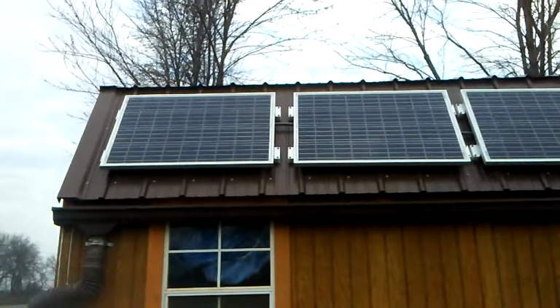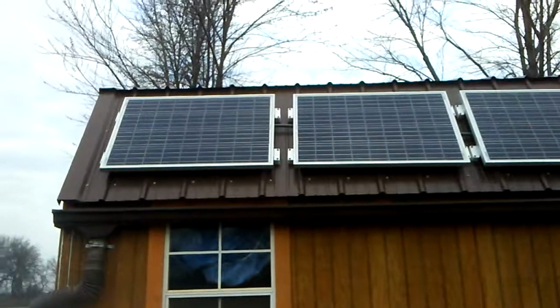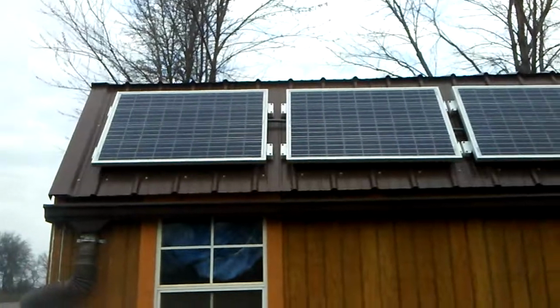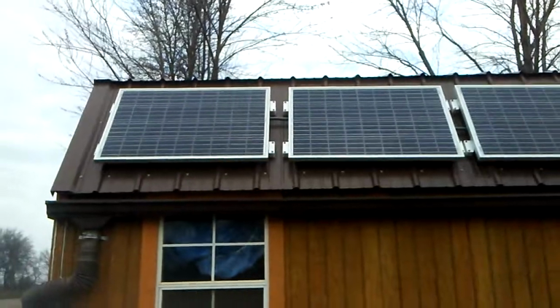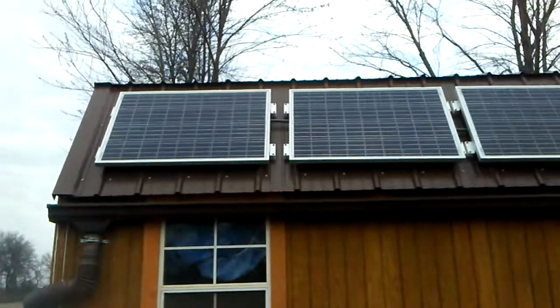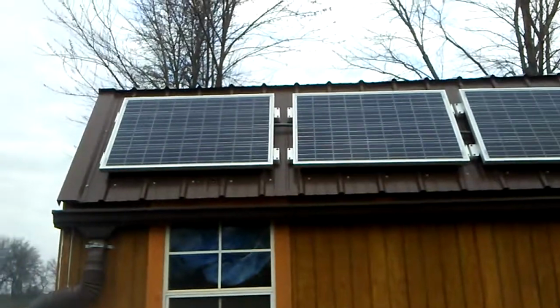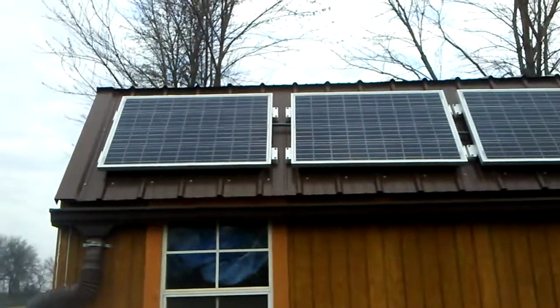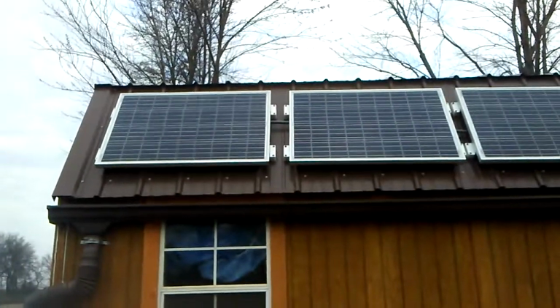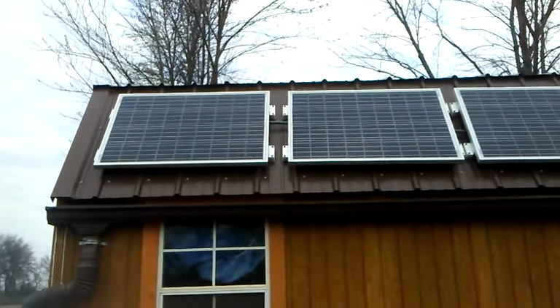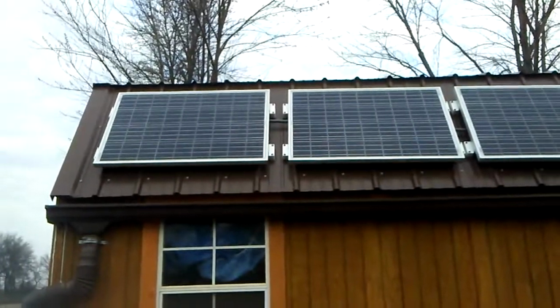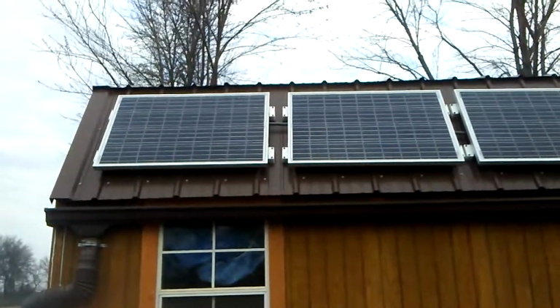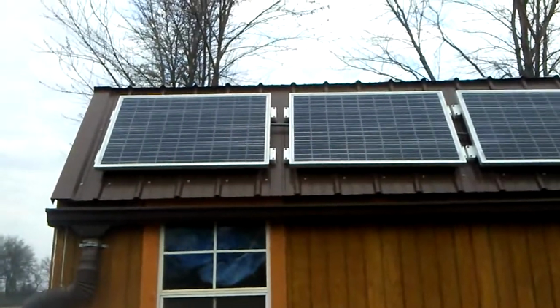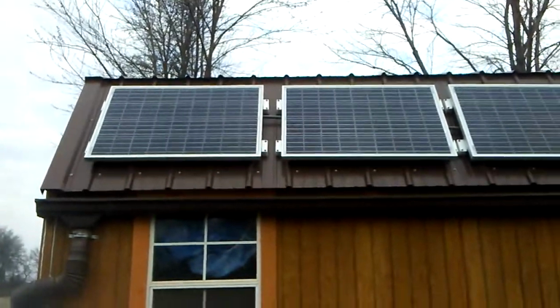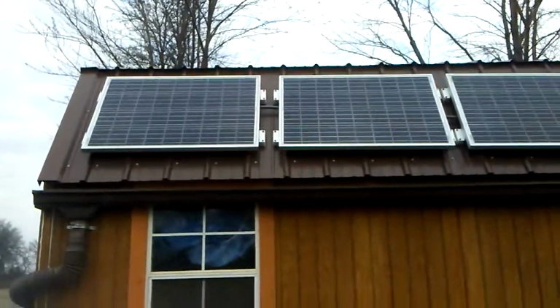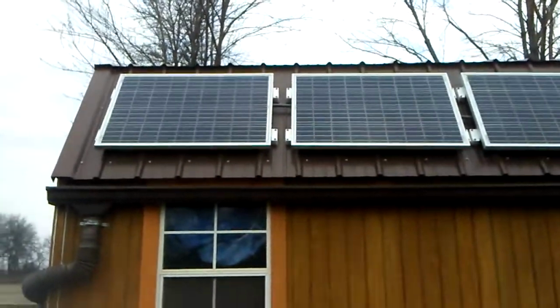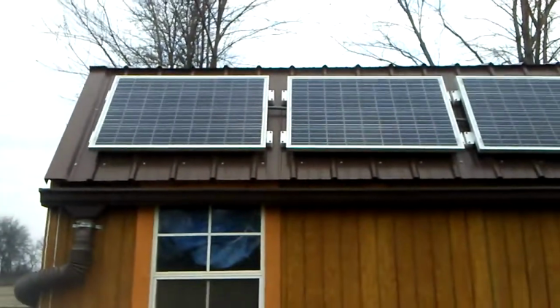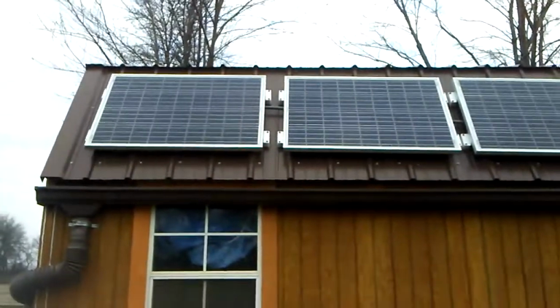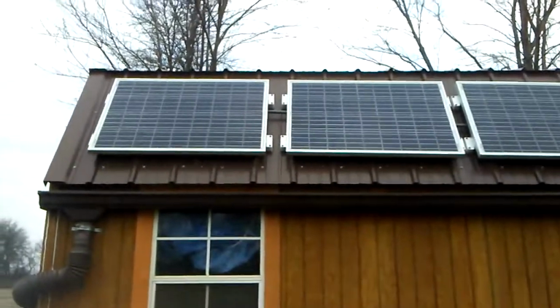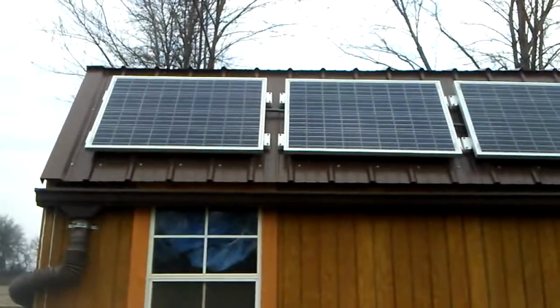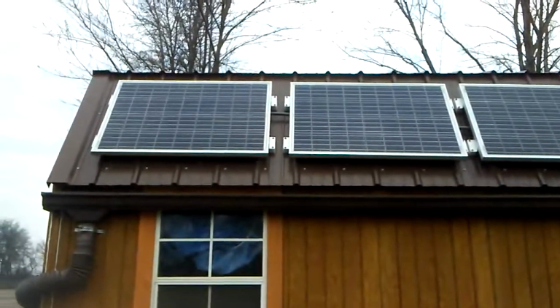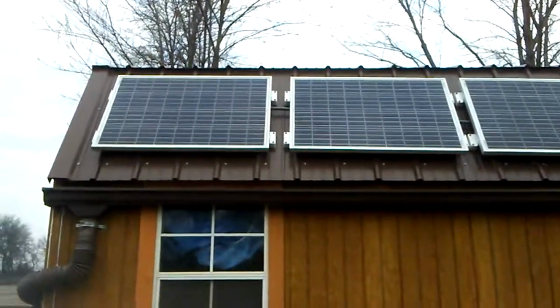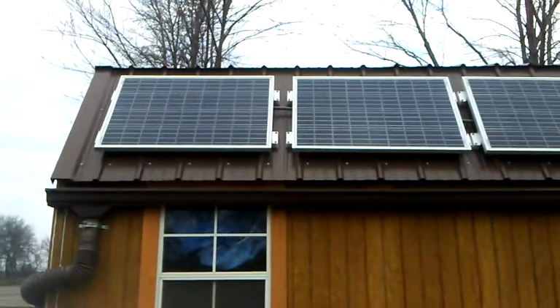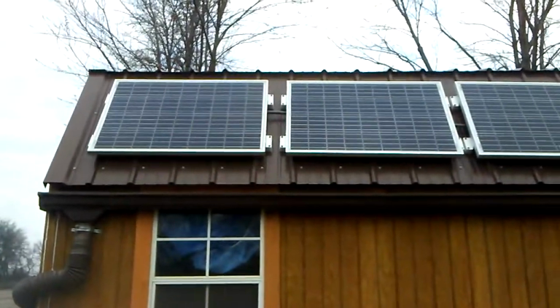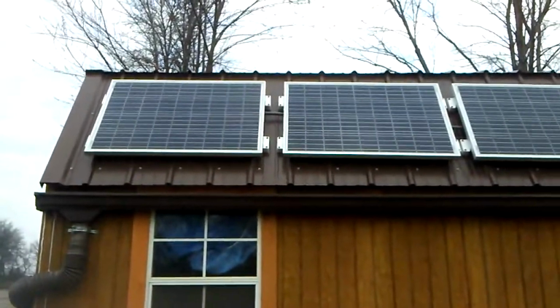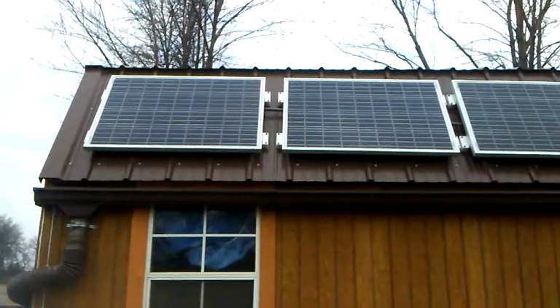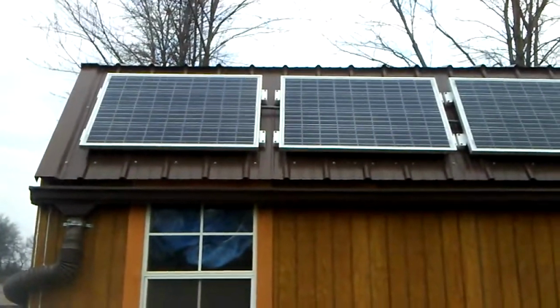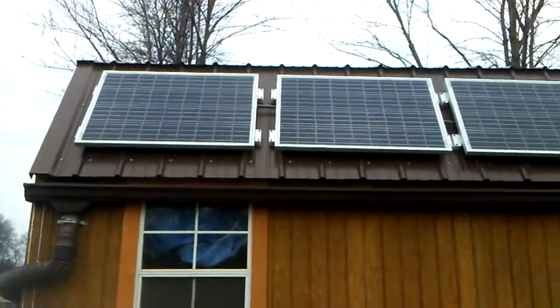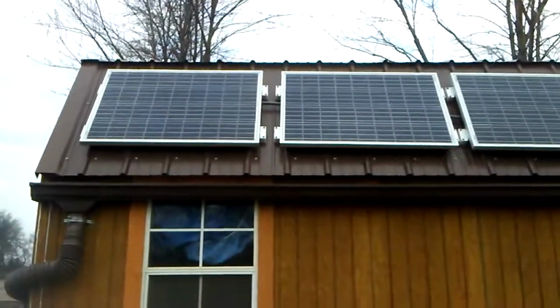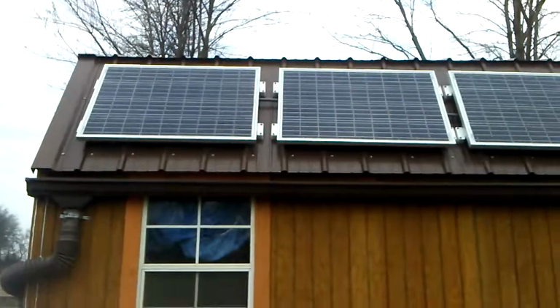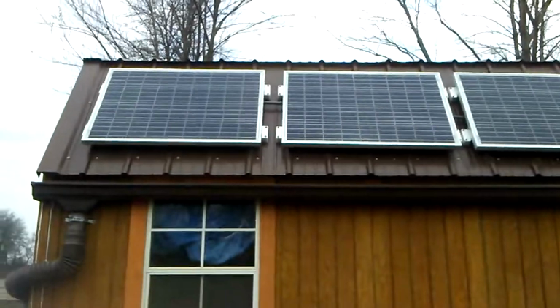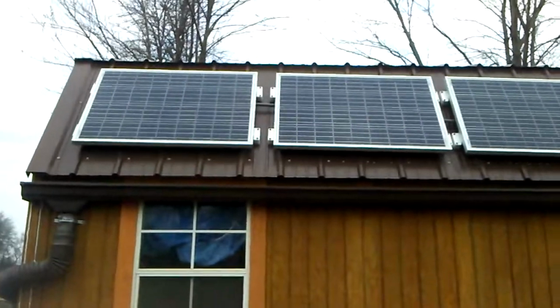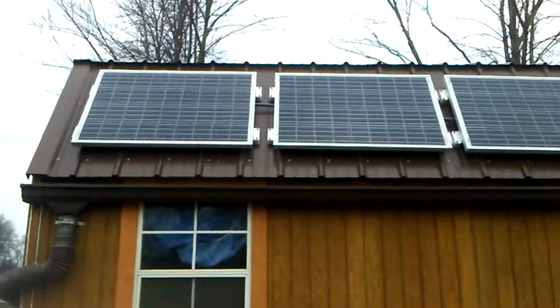Hey YouTube, welcome back. This is part 5 of the solar panel install.